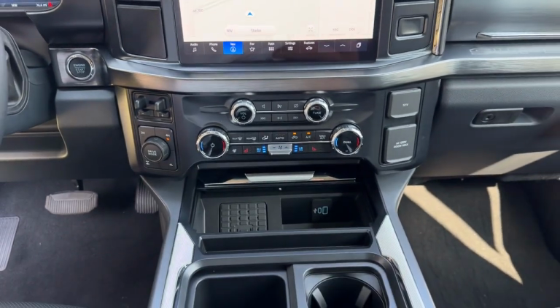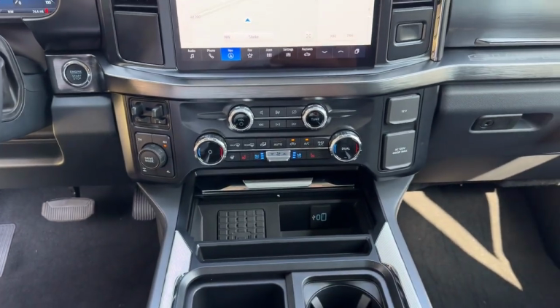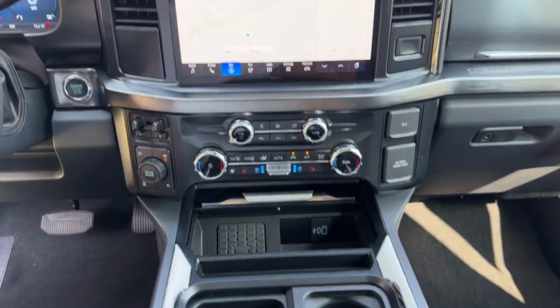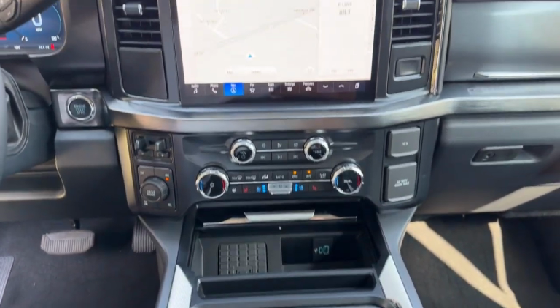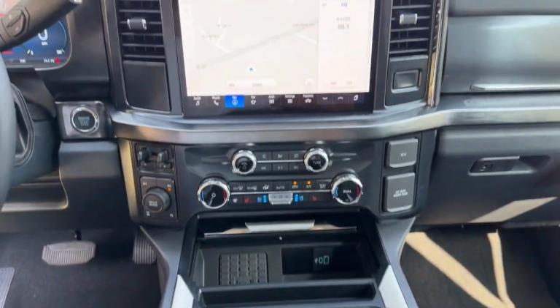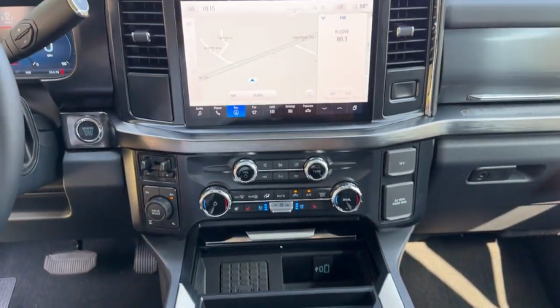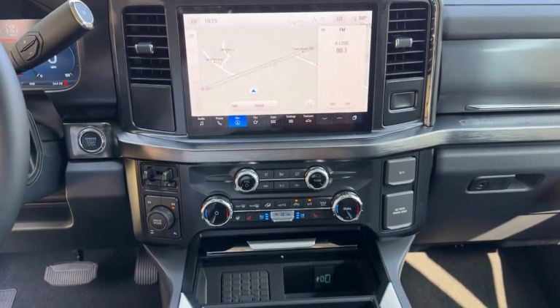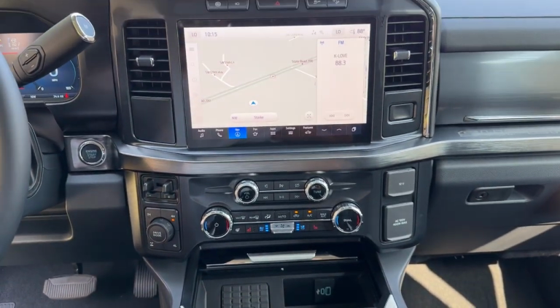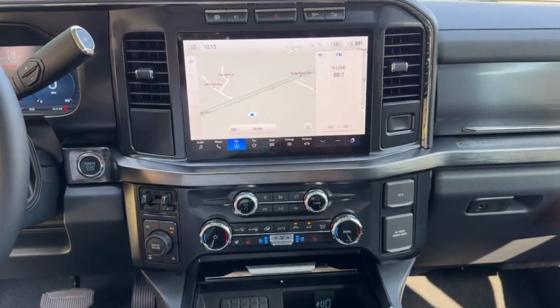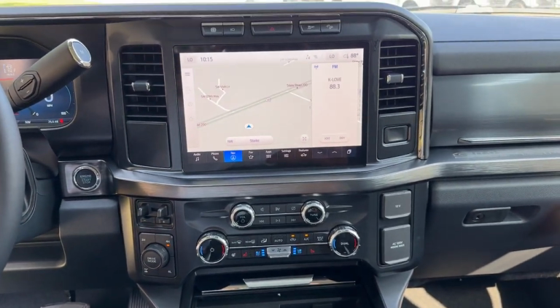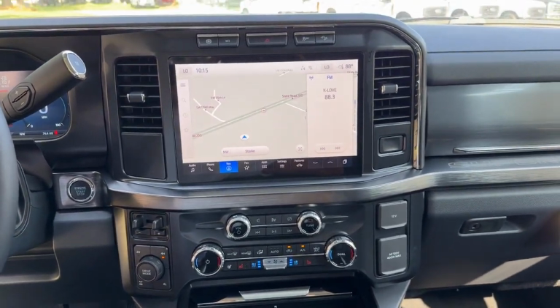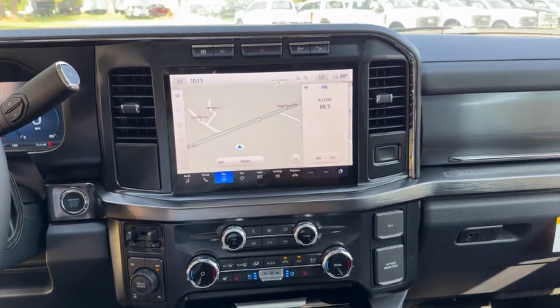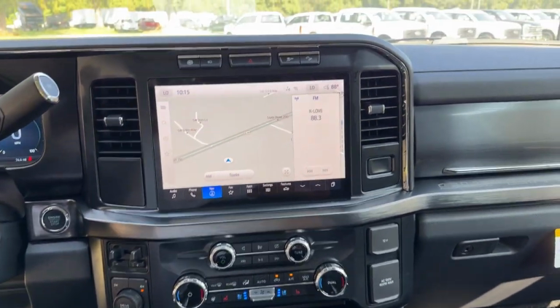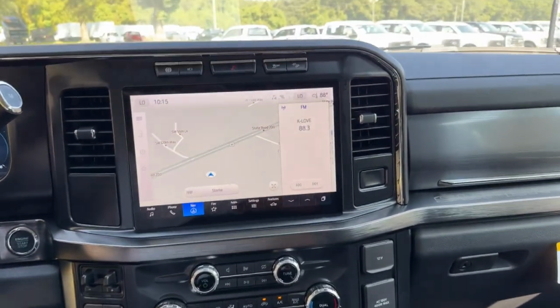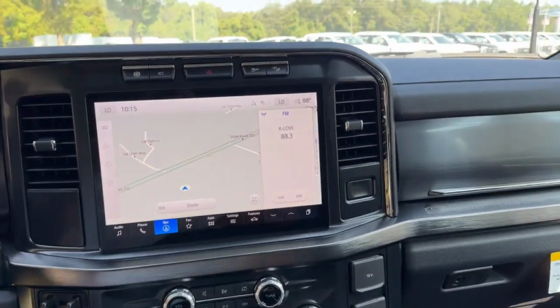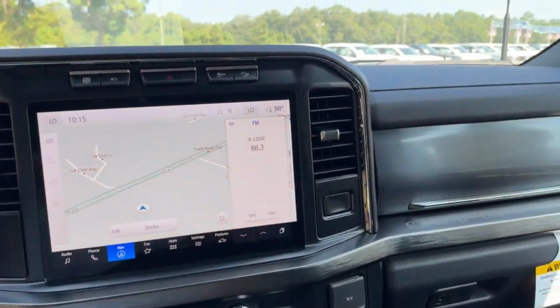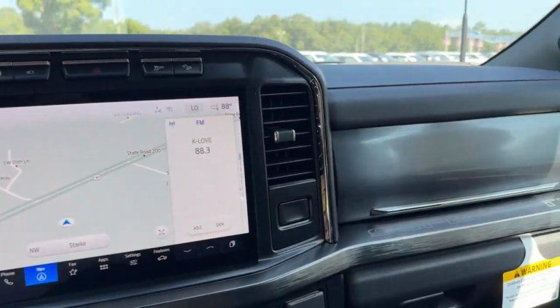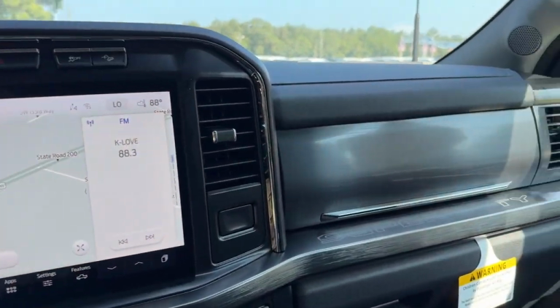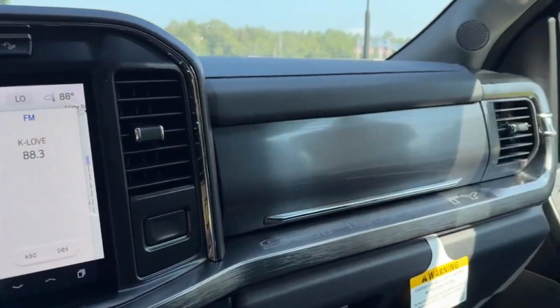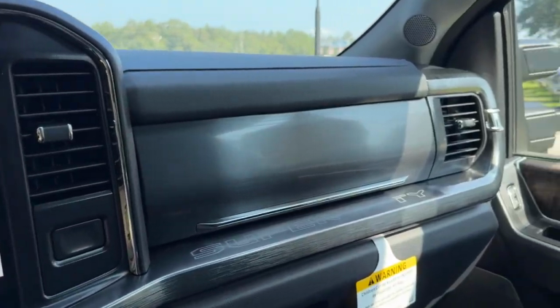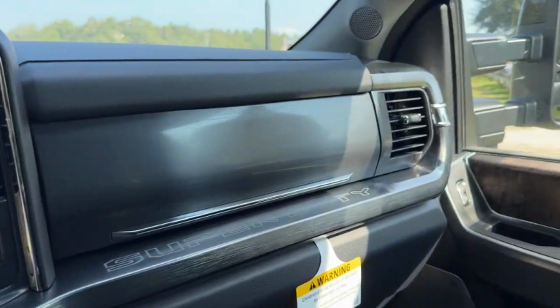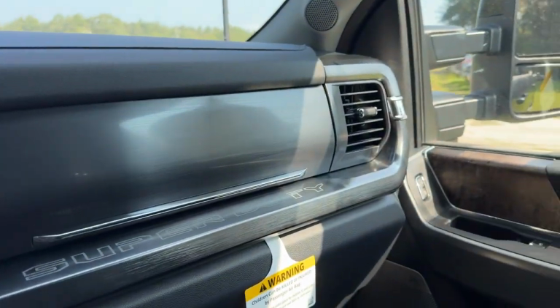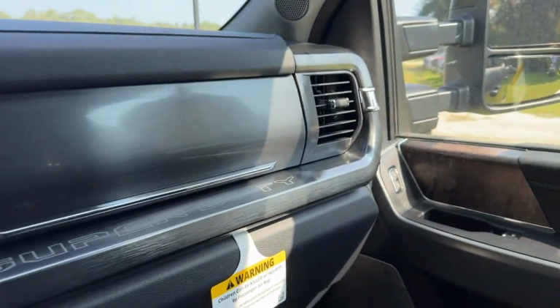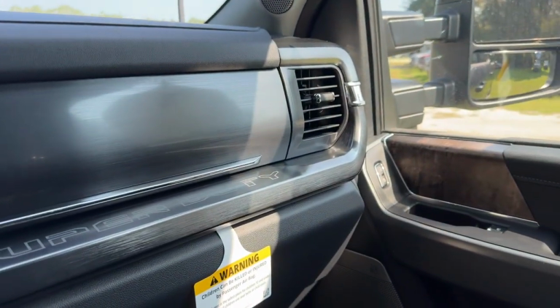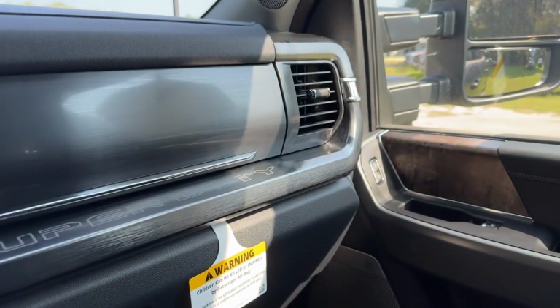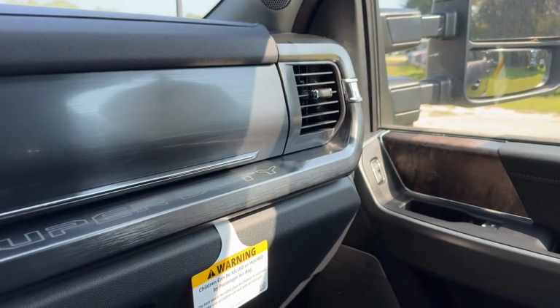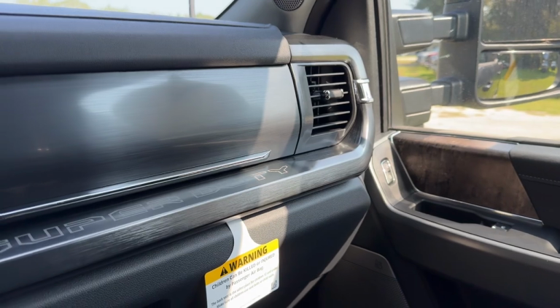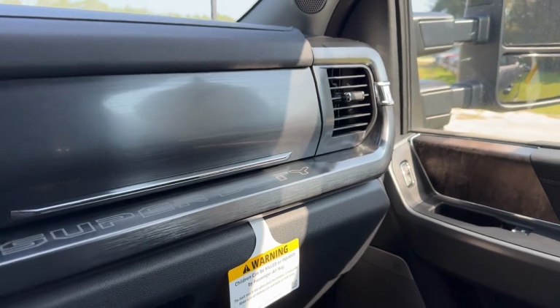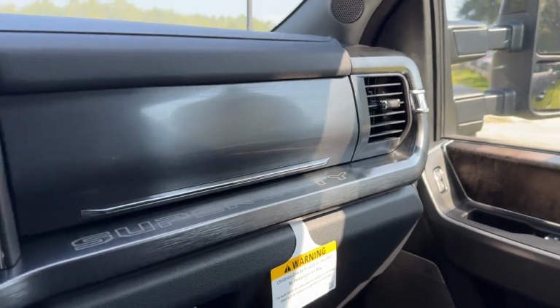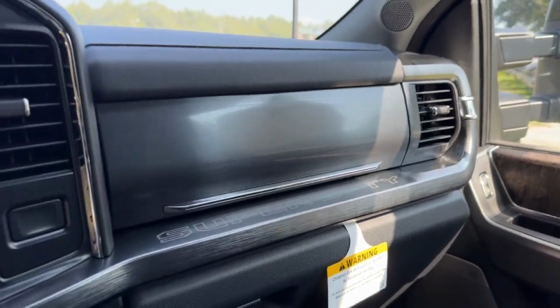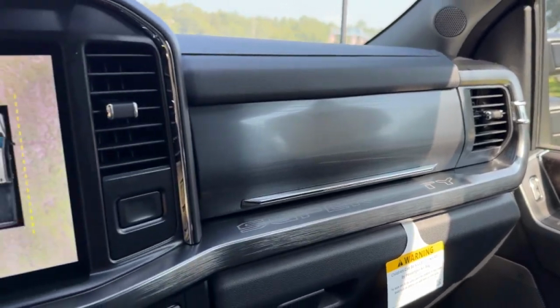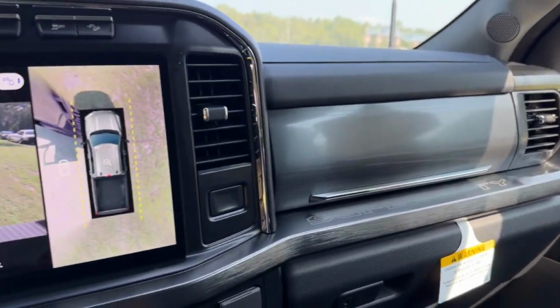Intermittent wipers, traction control, tire pressure monitoring system, and passenger vanity mirror.